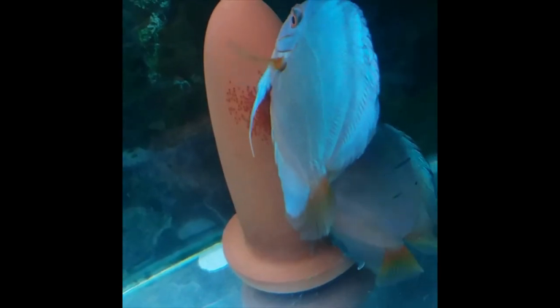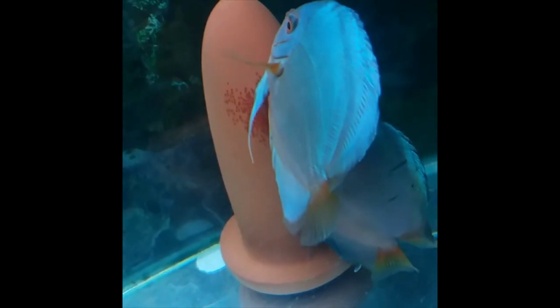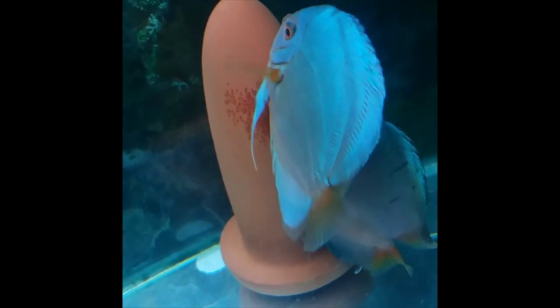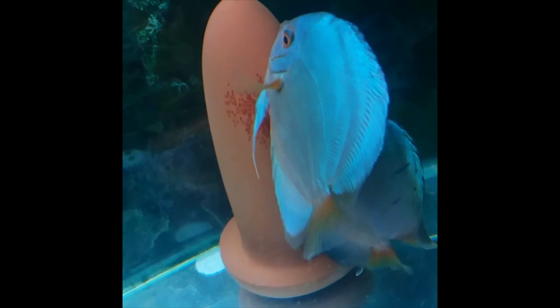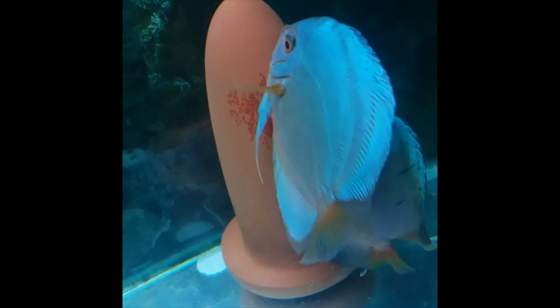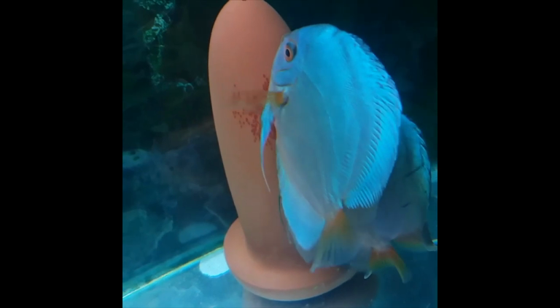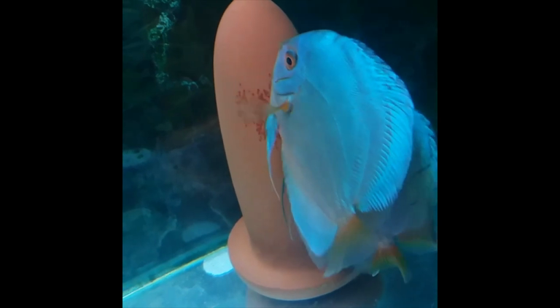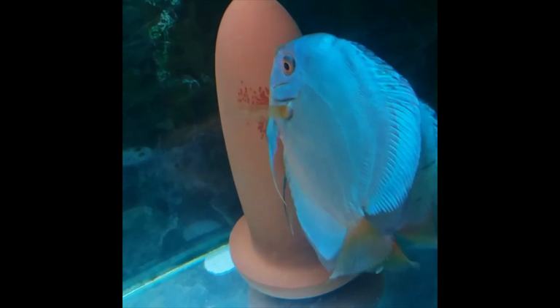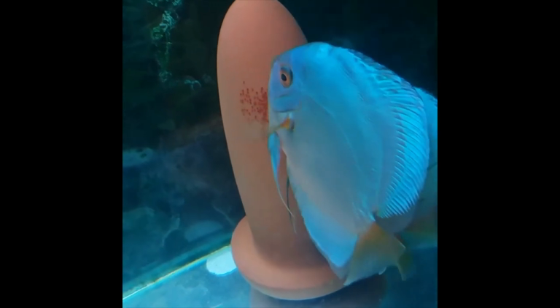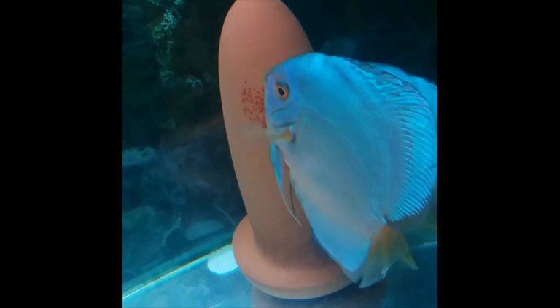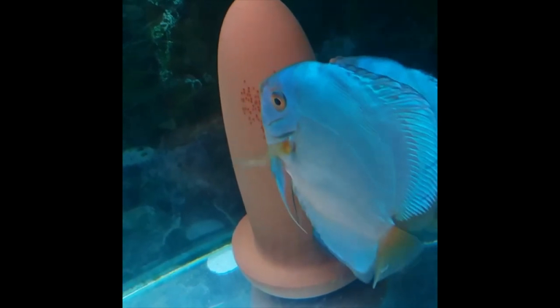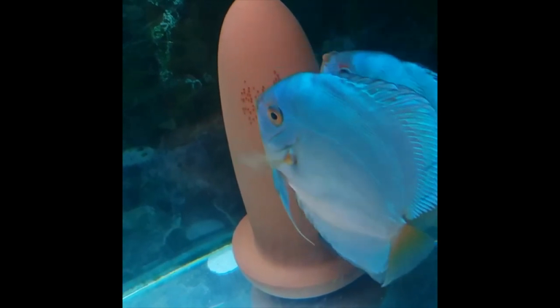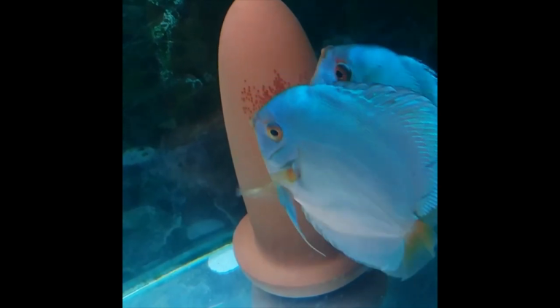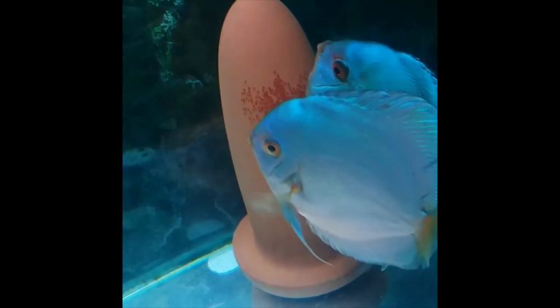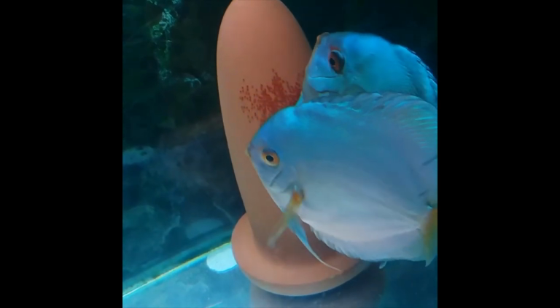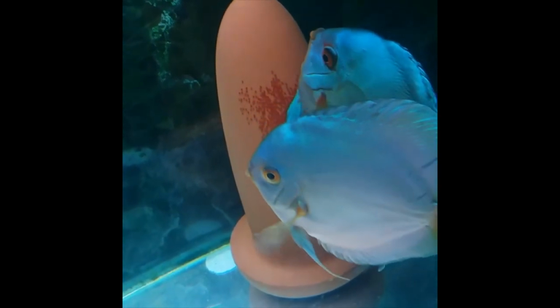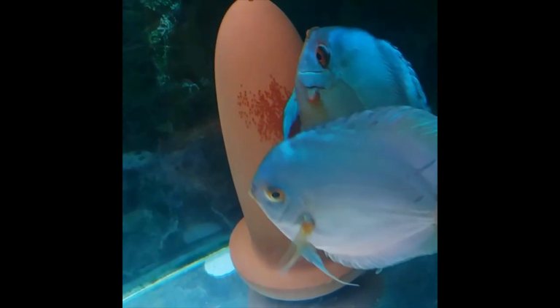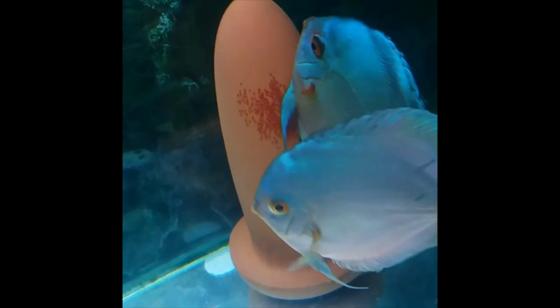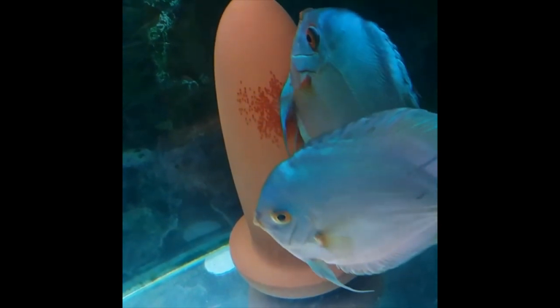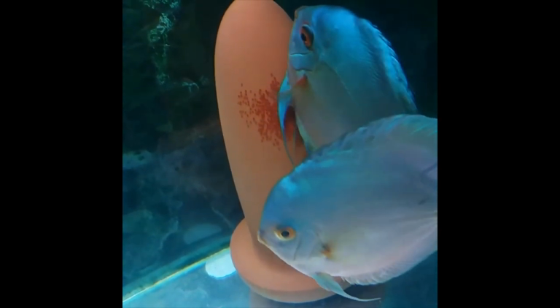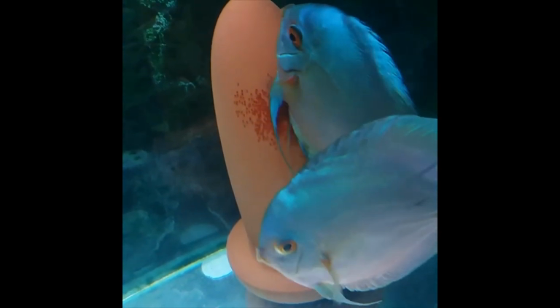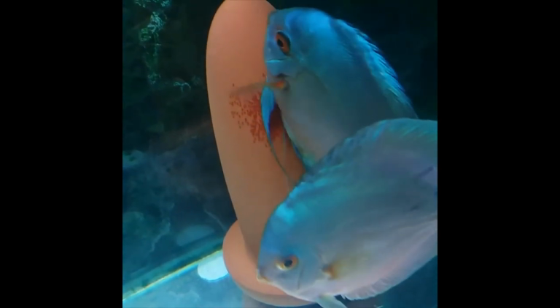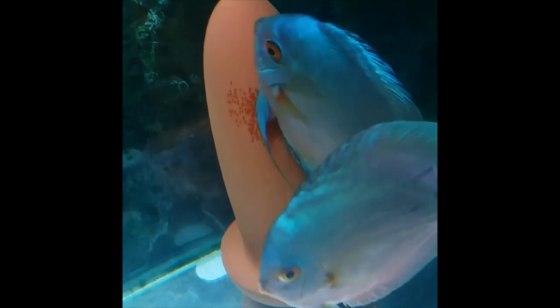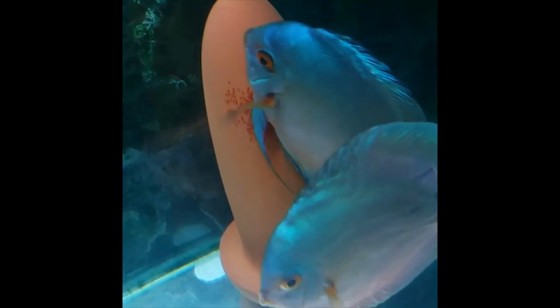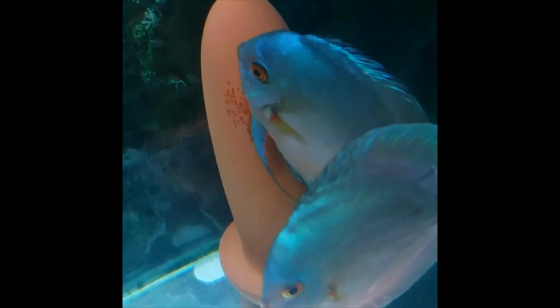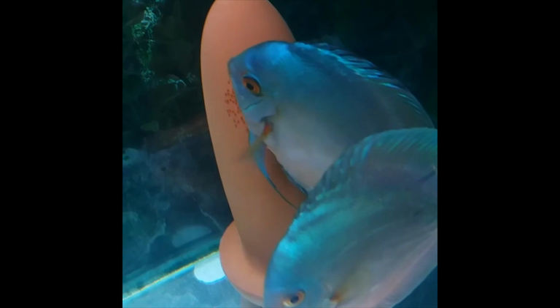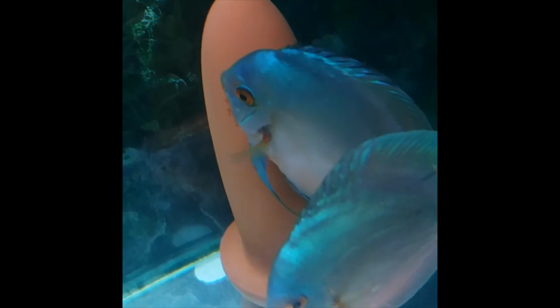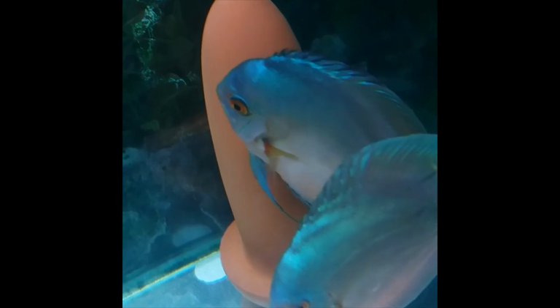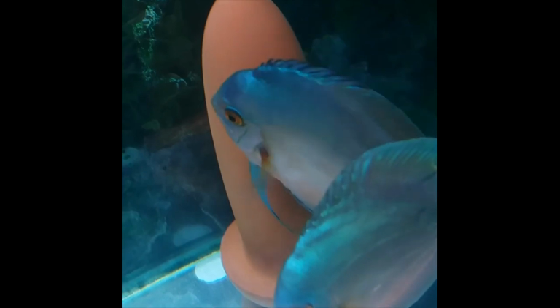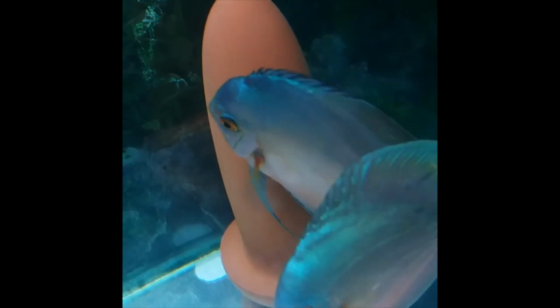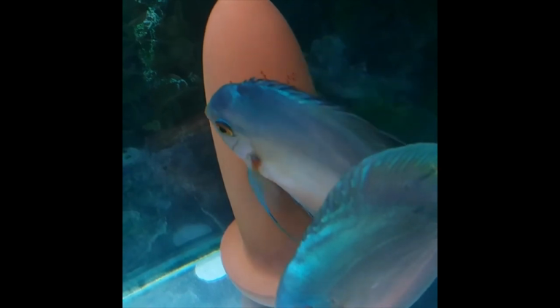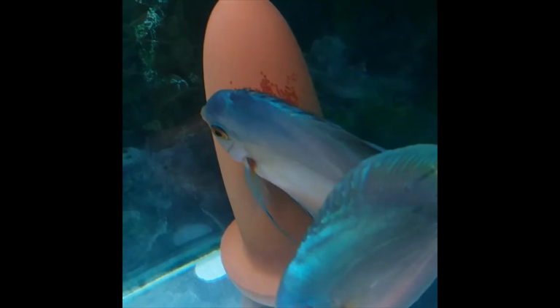Also remember that any large temperature fluctuations can result in swim bladder complications, so ensure proper temperature control.